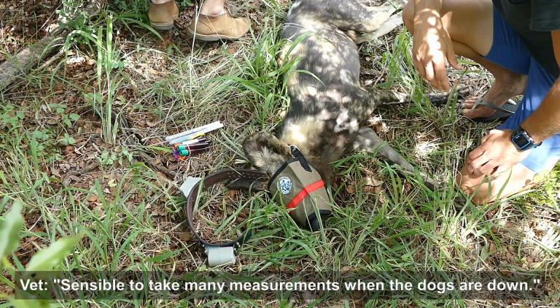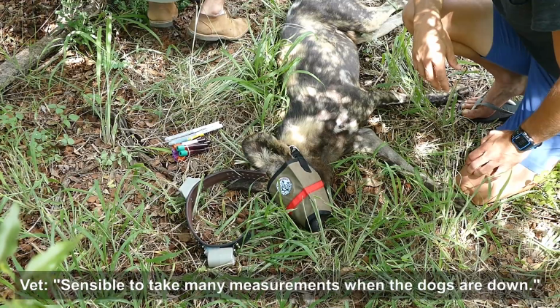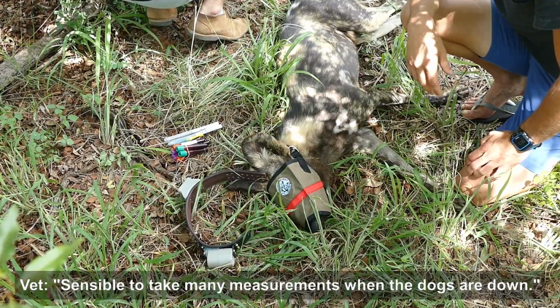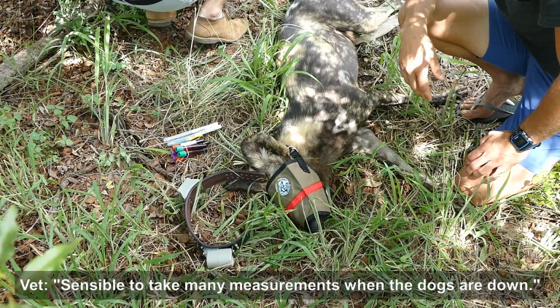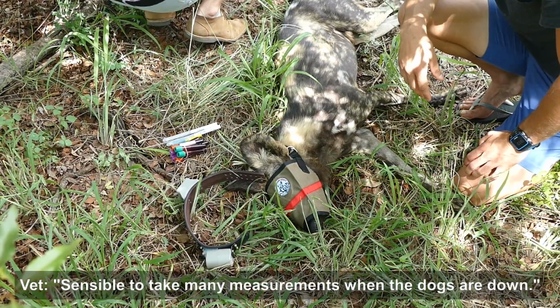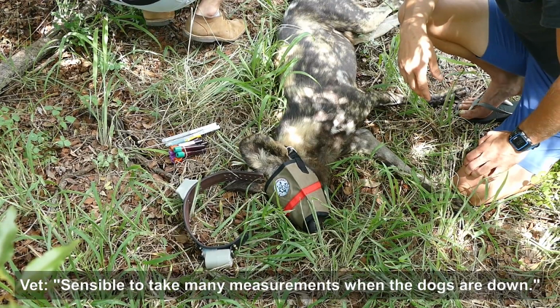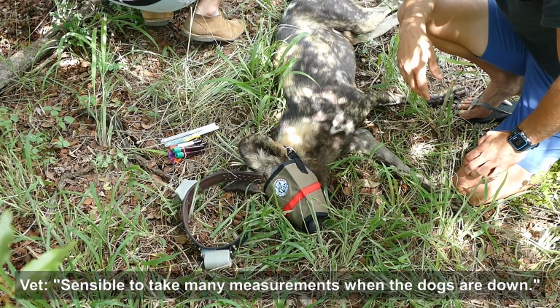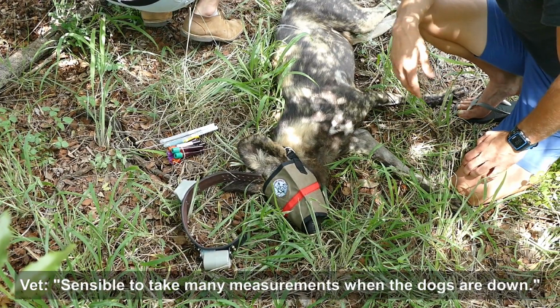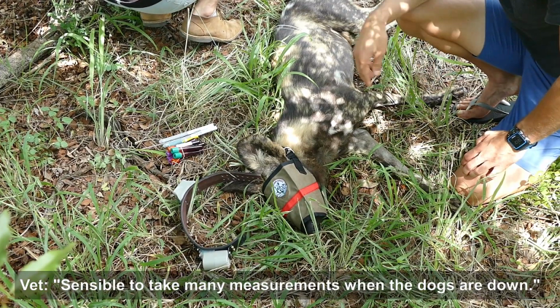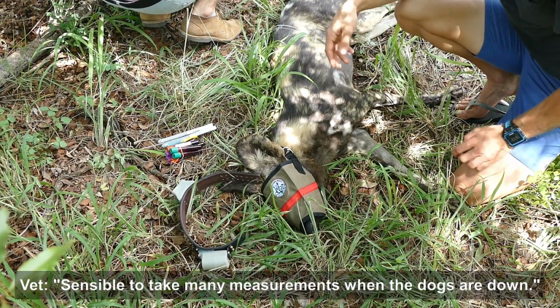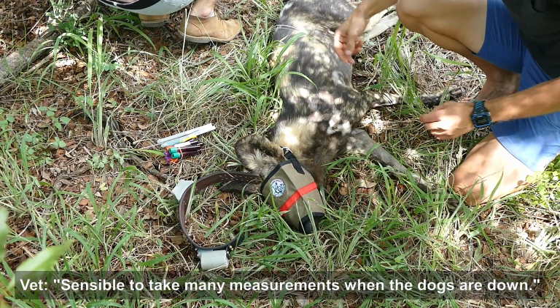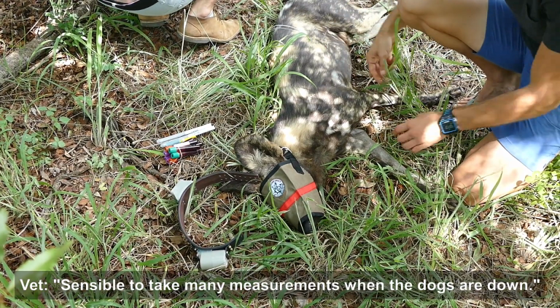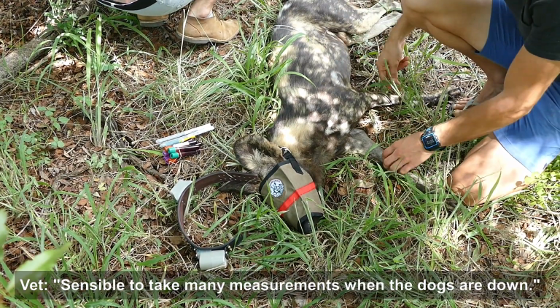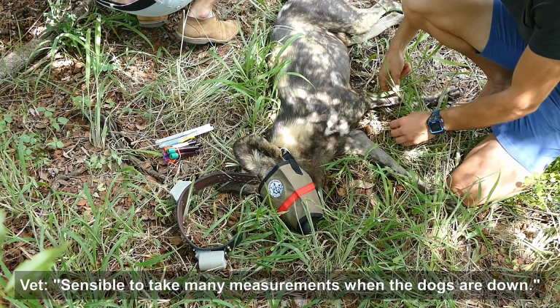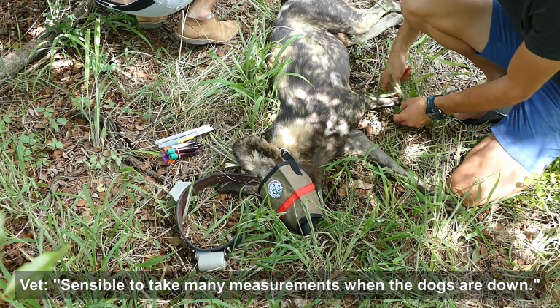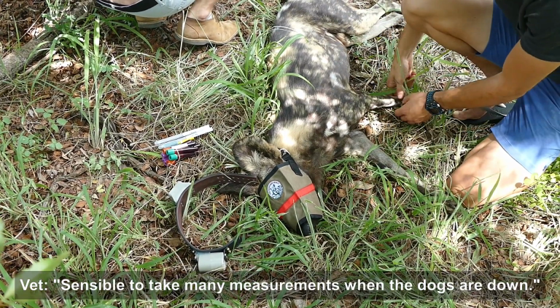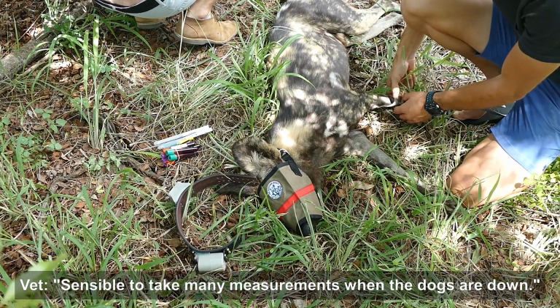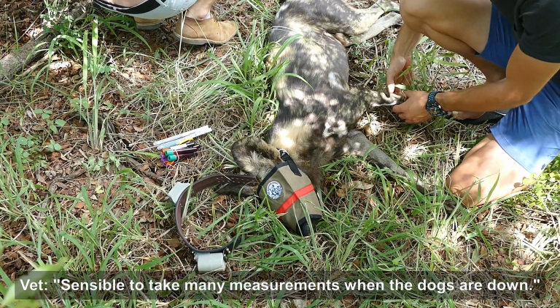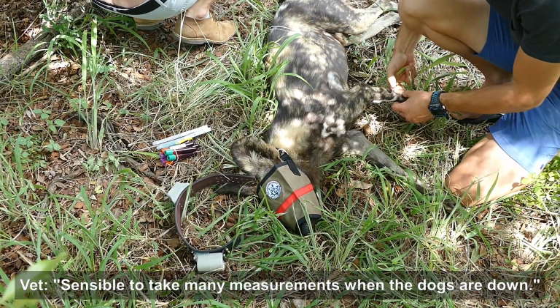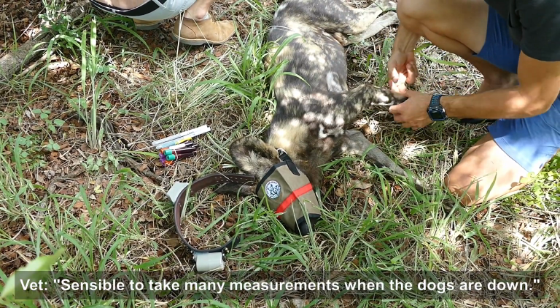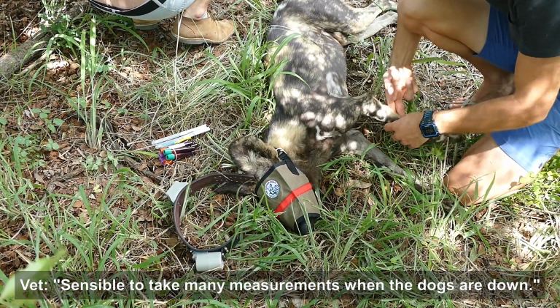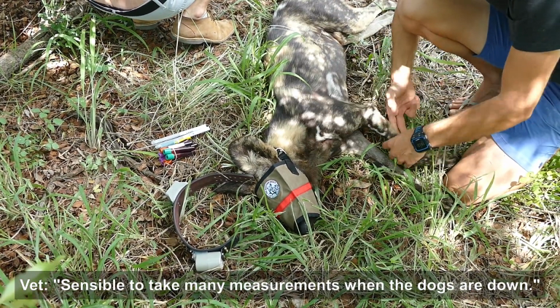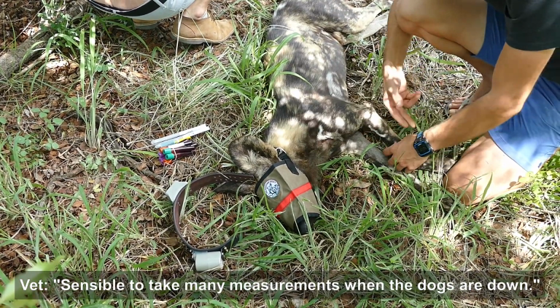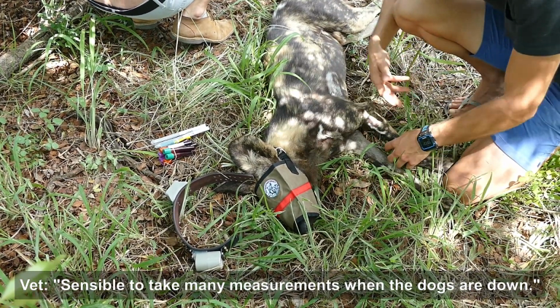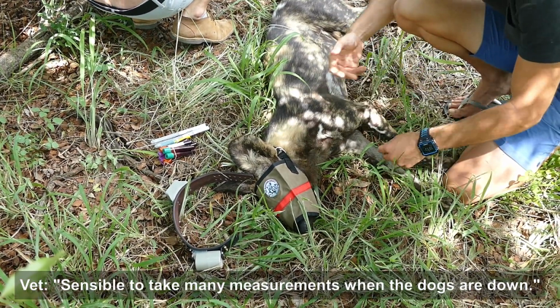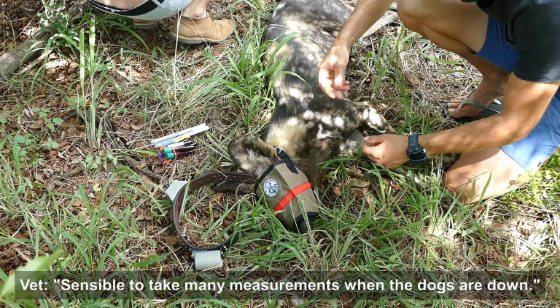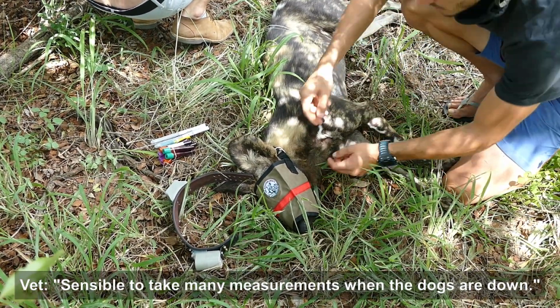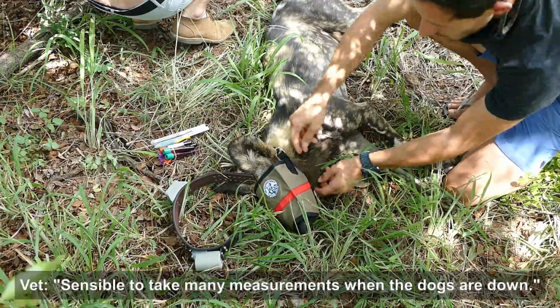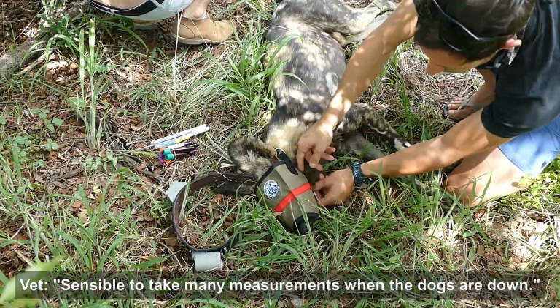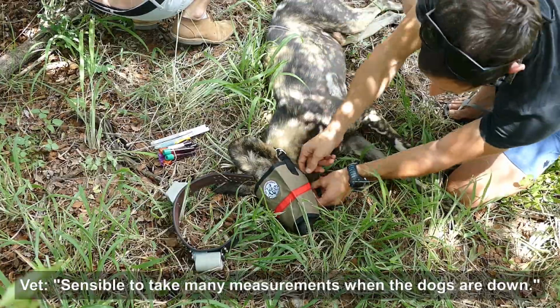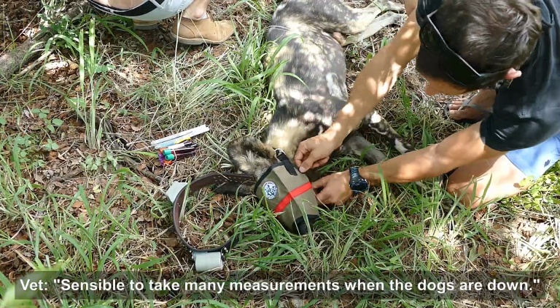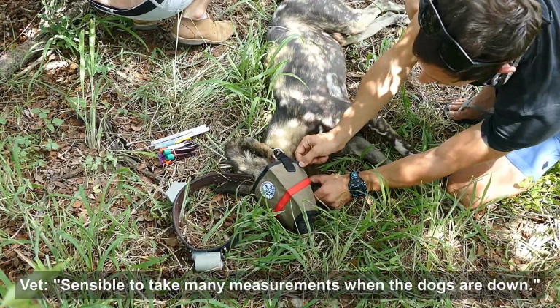It's really just good to take full advantage if you're knocking them down — just take as many measurement samples and everything as you can.